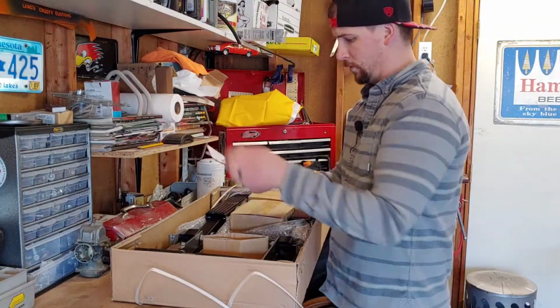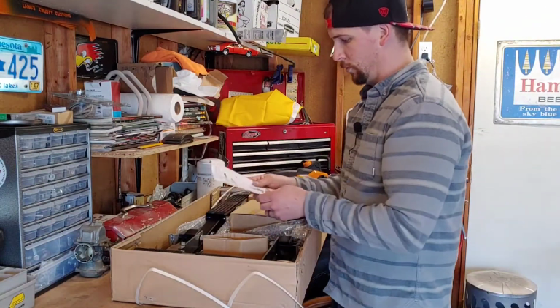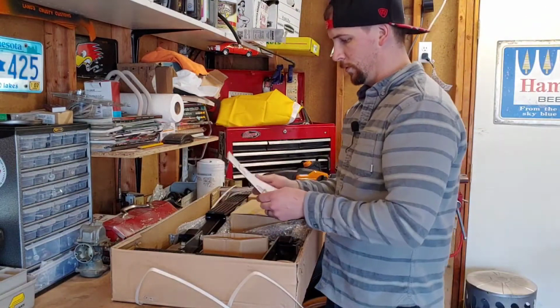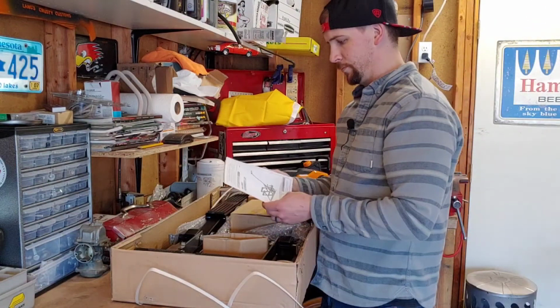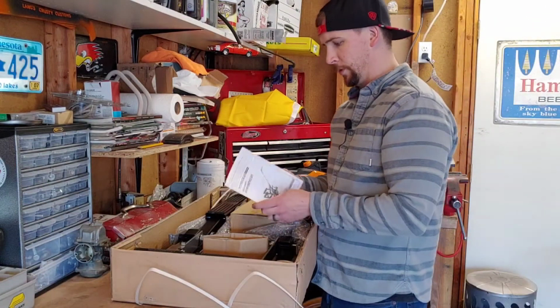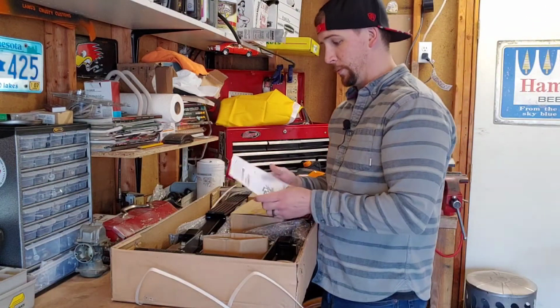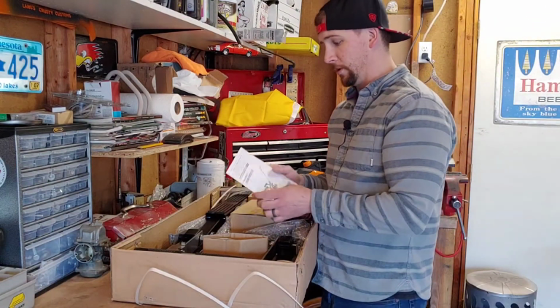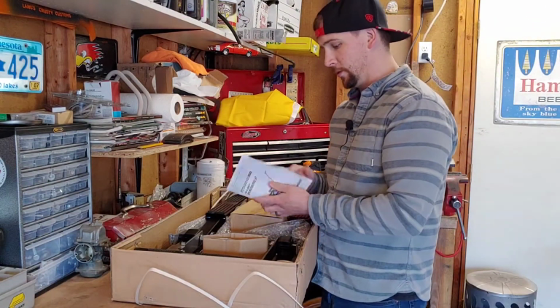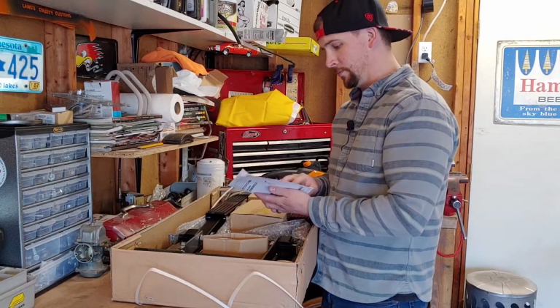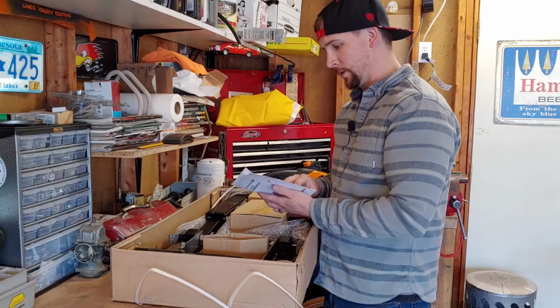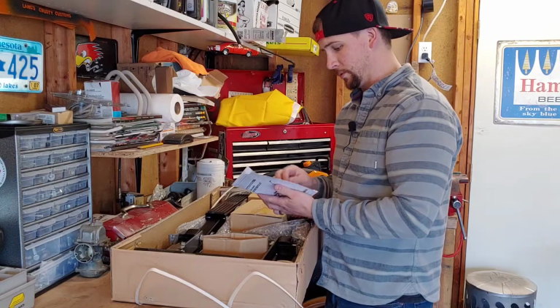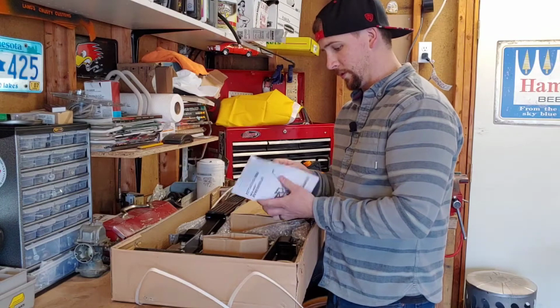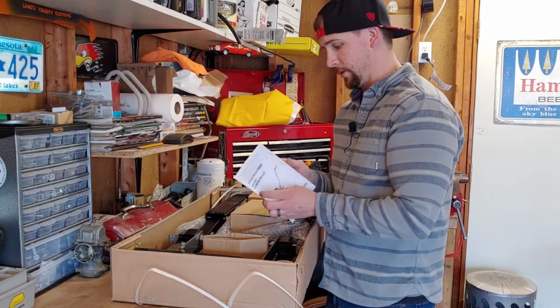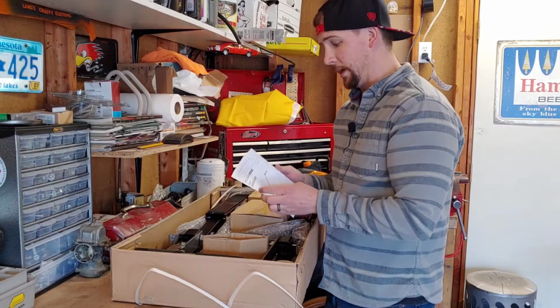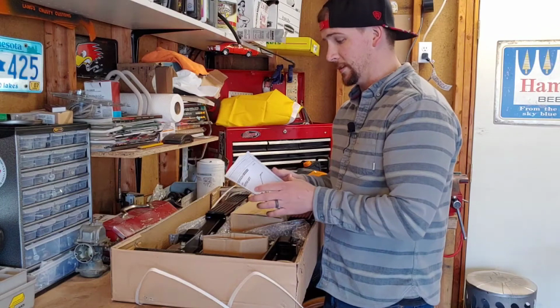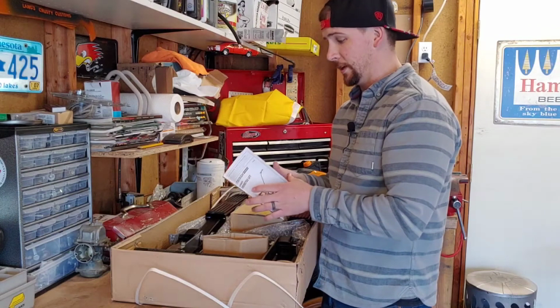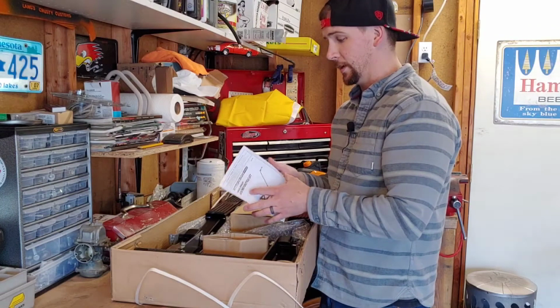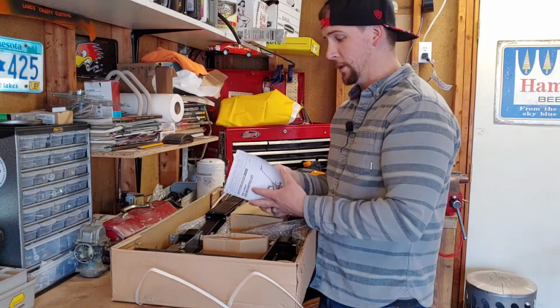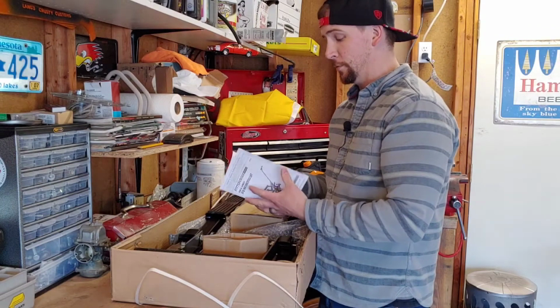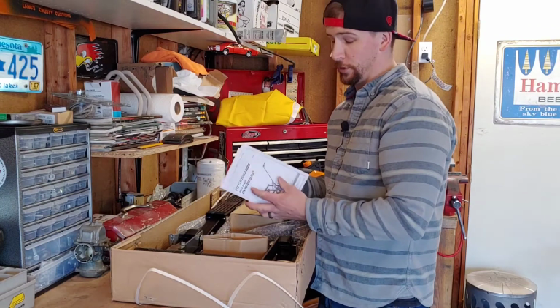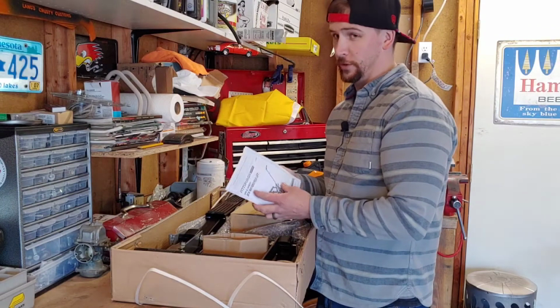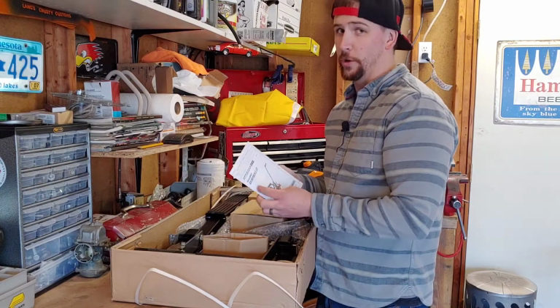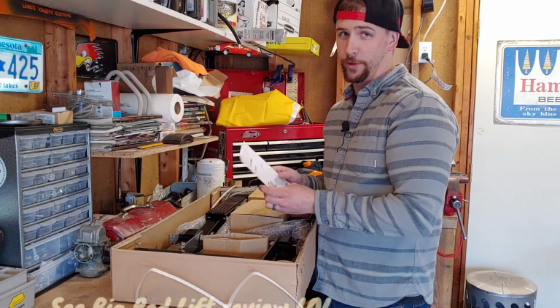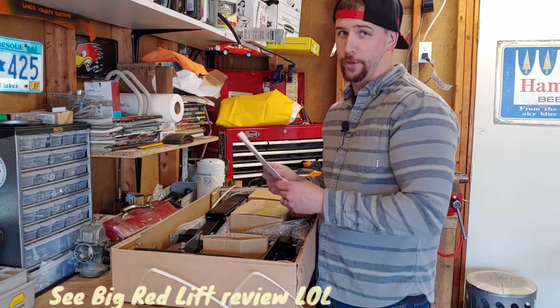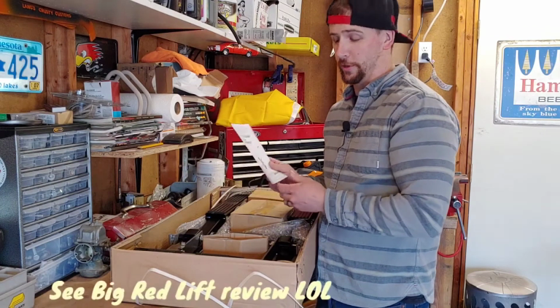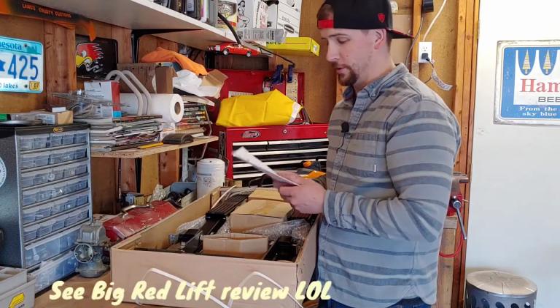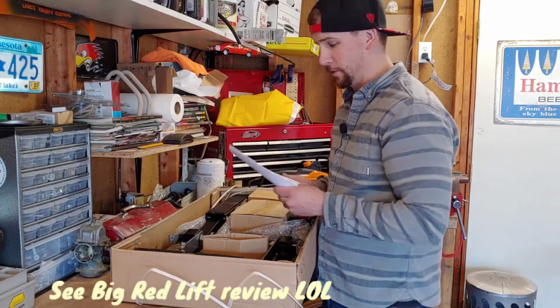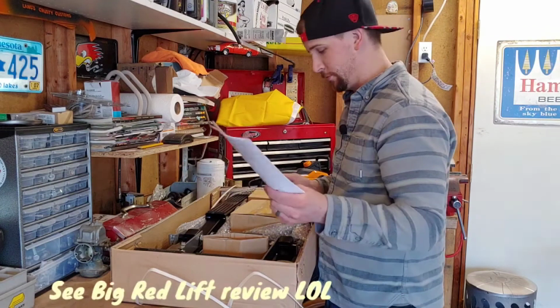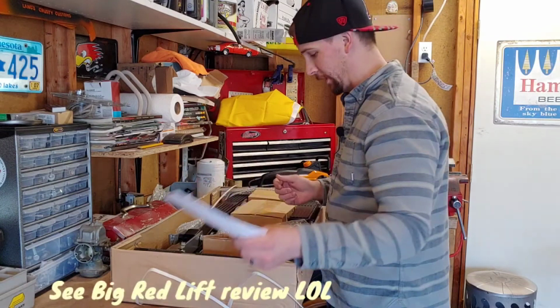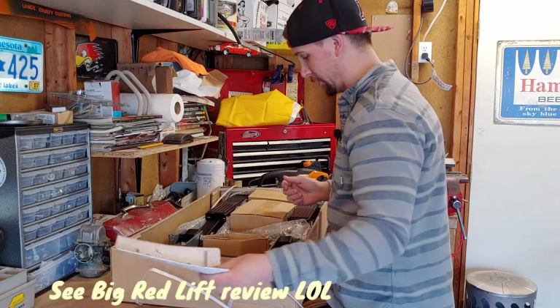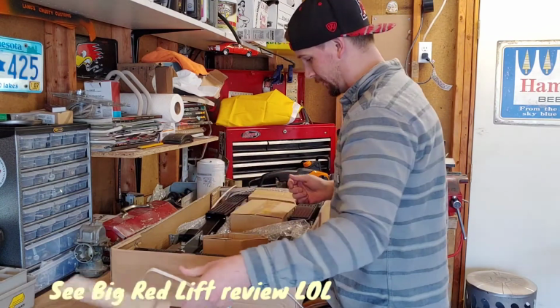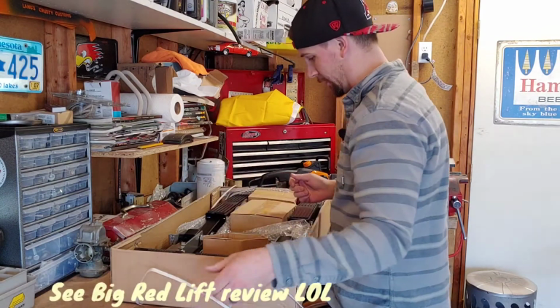Cool, we have a manual. This one does not say 'please don't return to the store,' so that's a good sign.